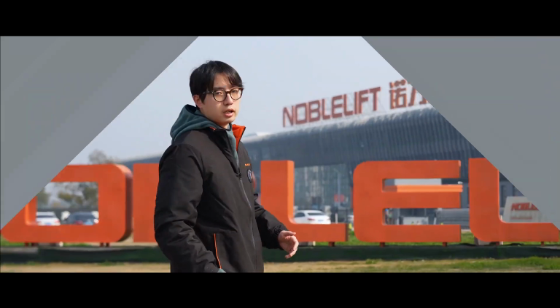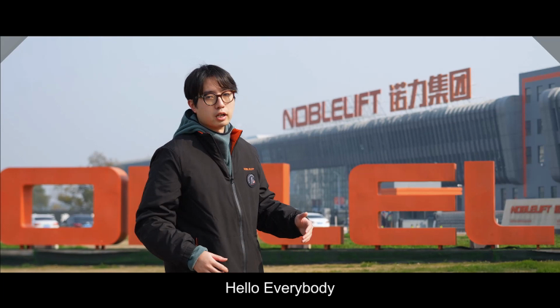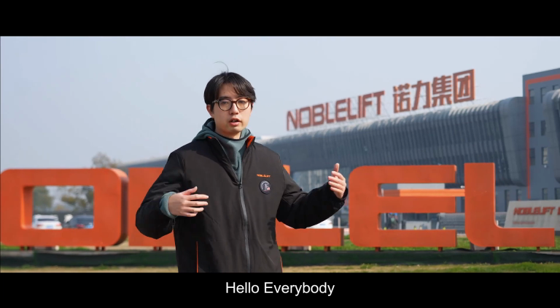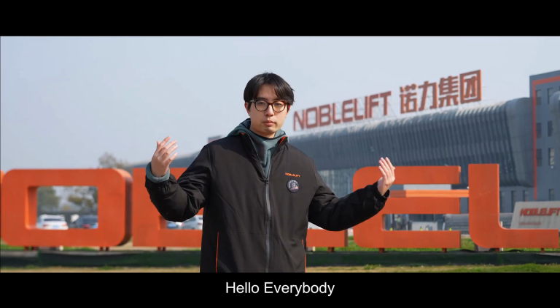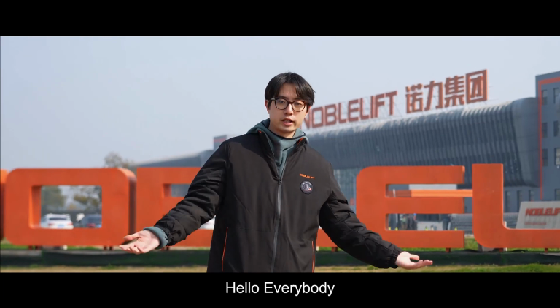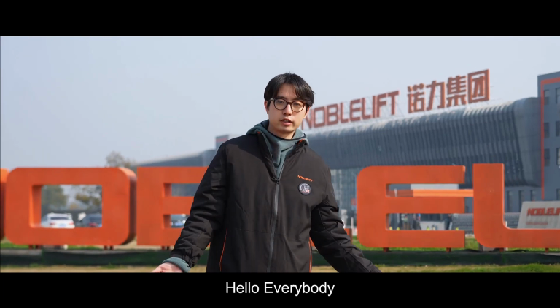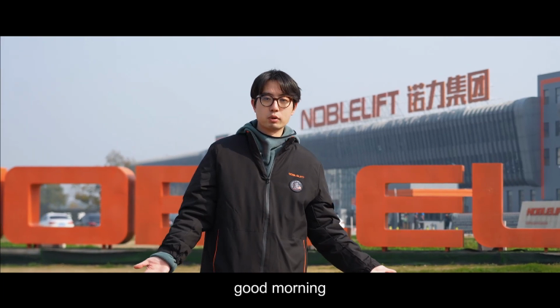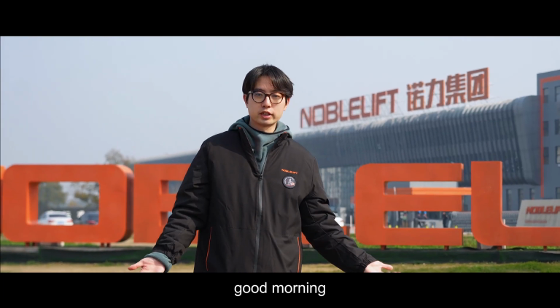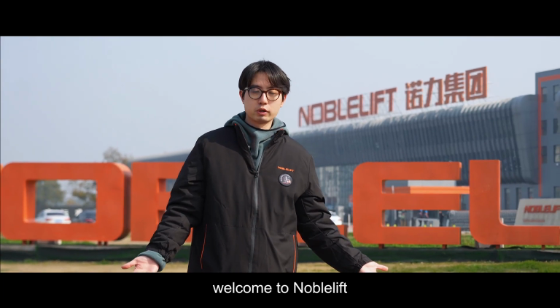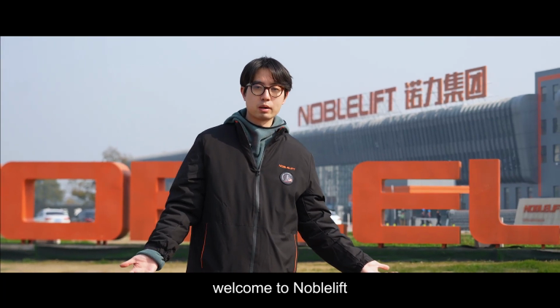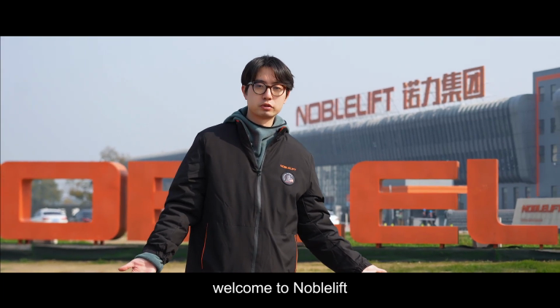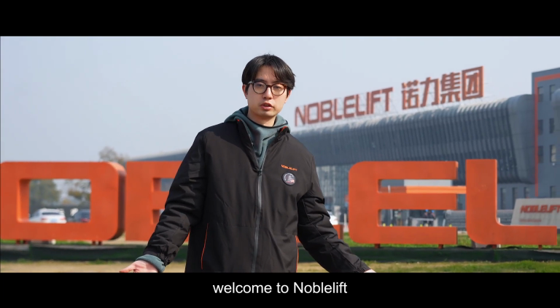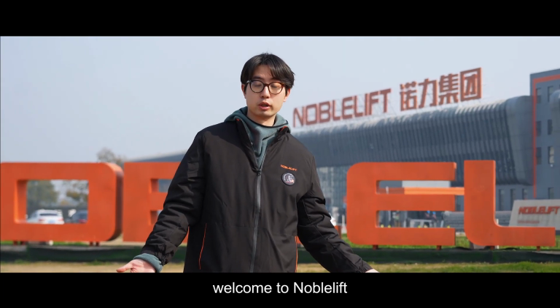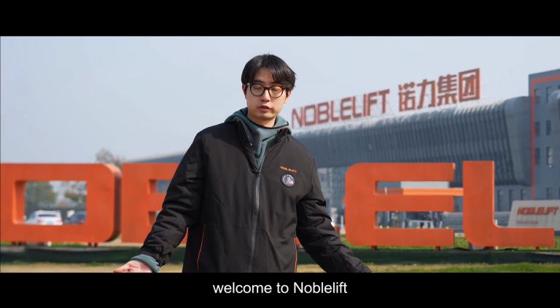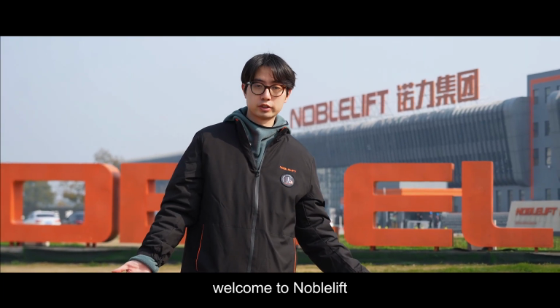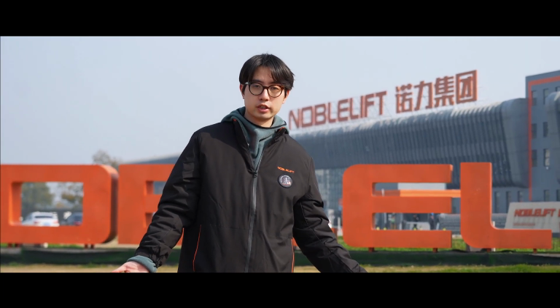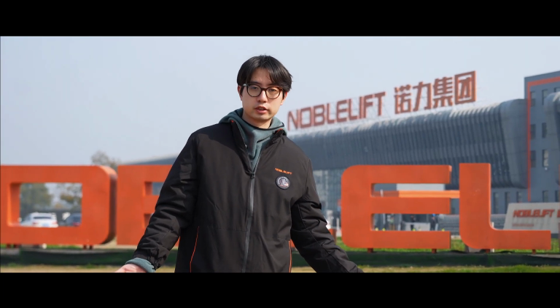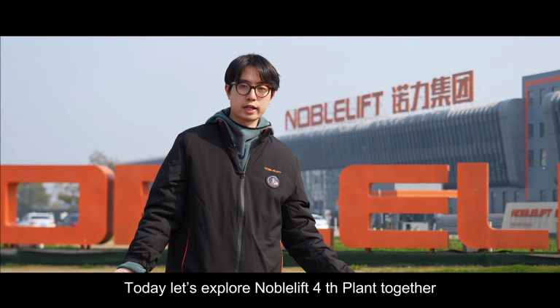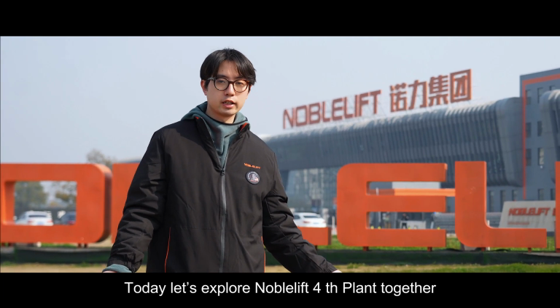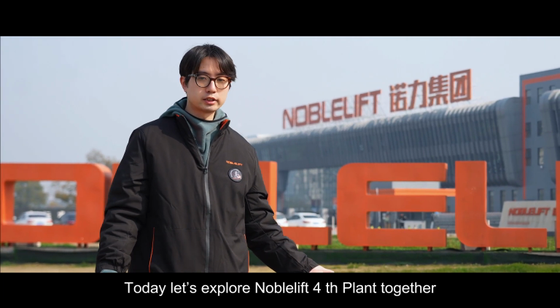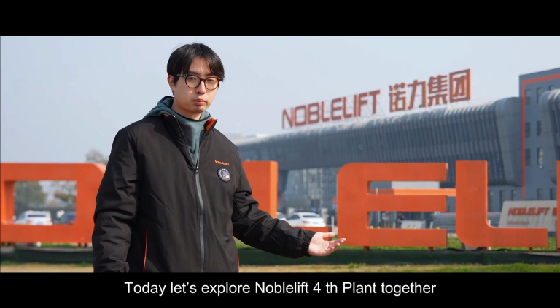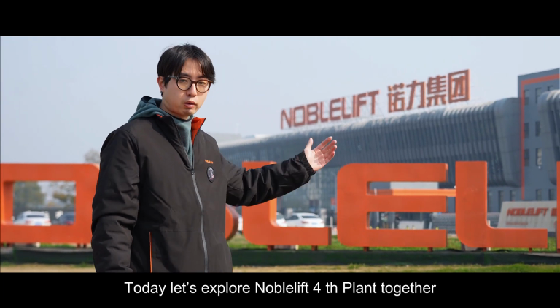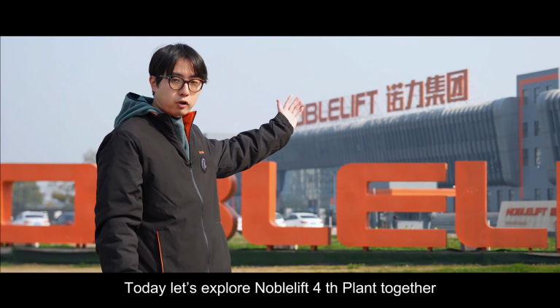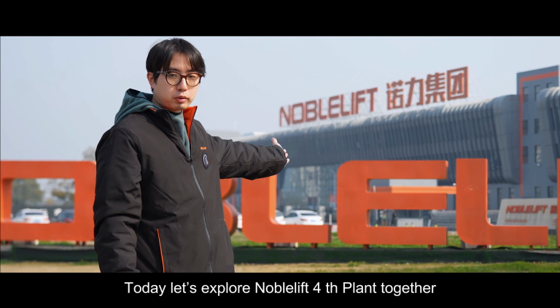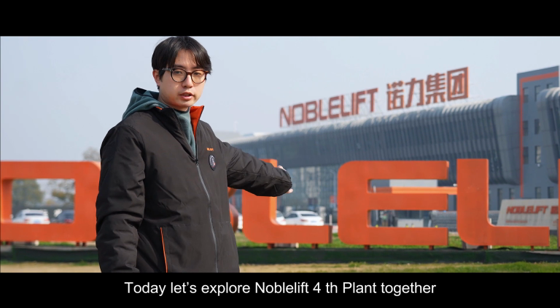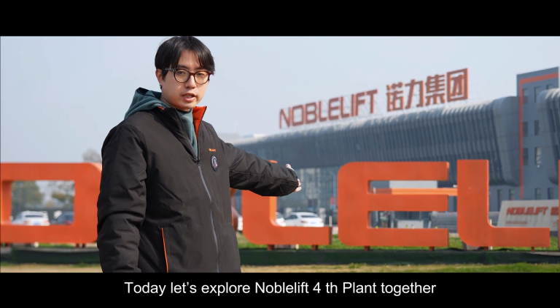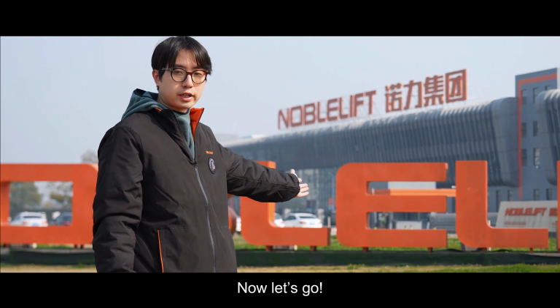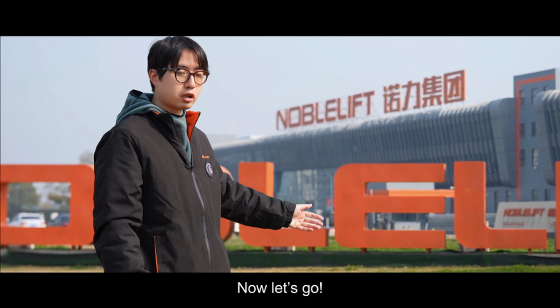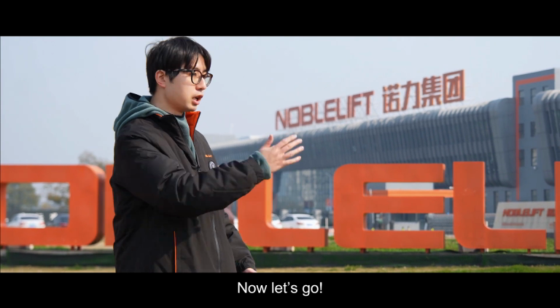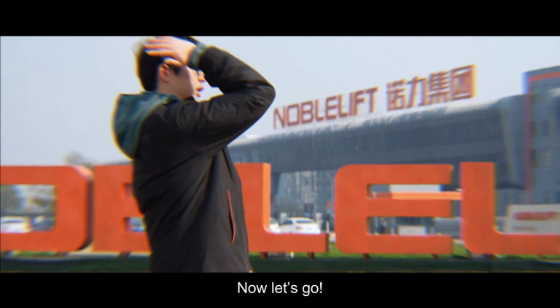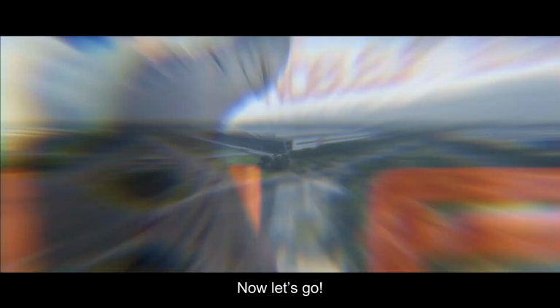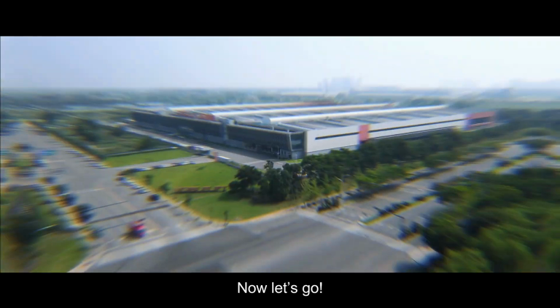Hello everybody, good morning, welcome to NovoLift. Today, let's explore our floor plan together. Let's go.